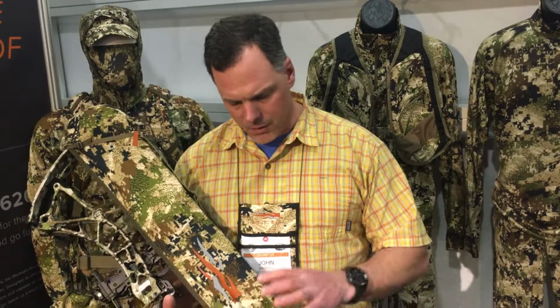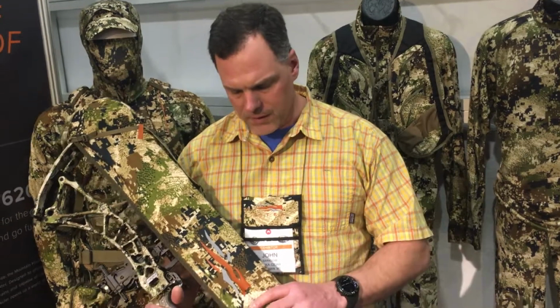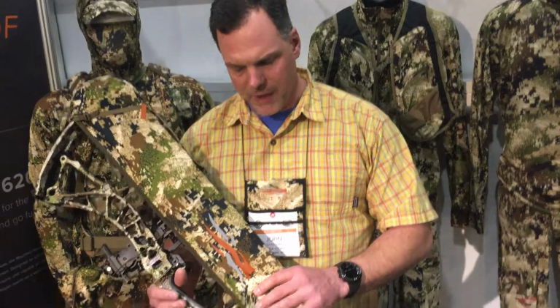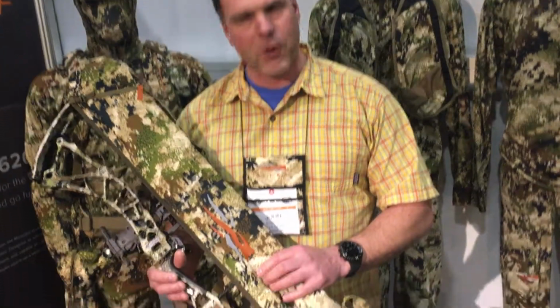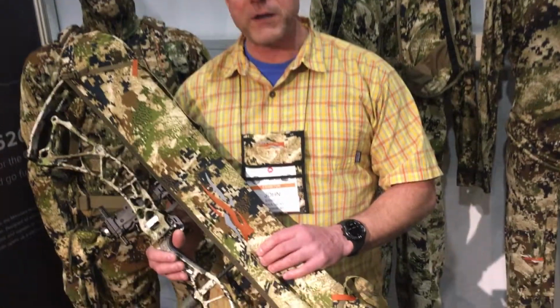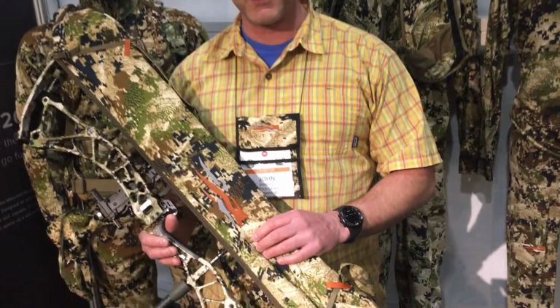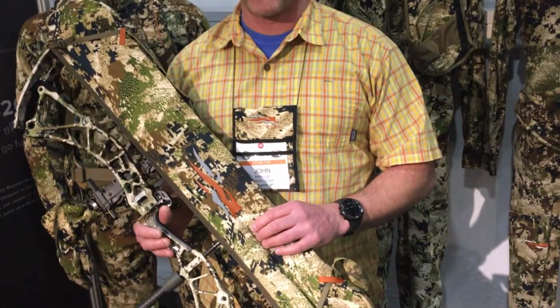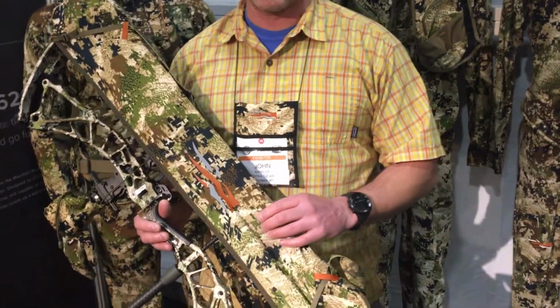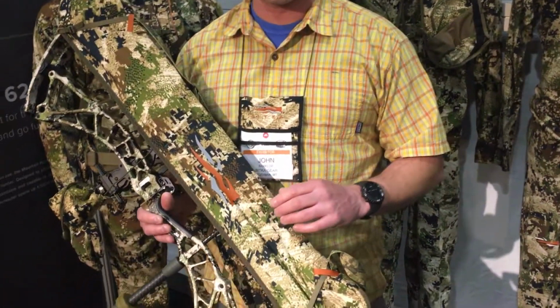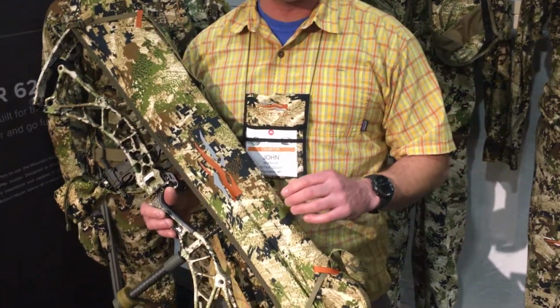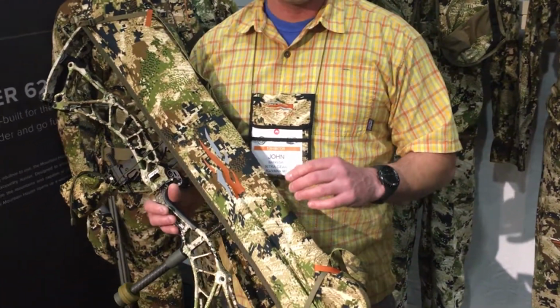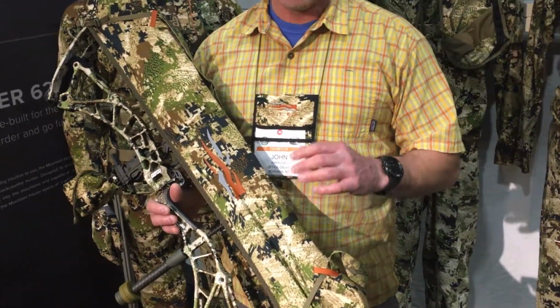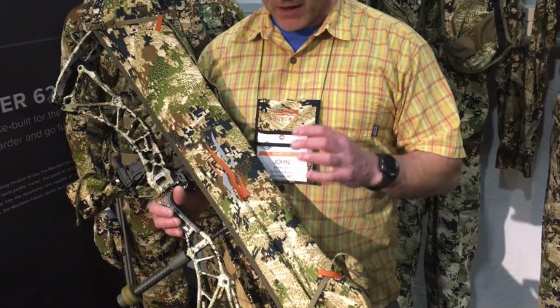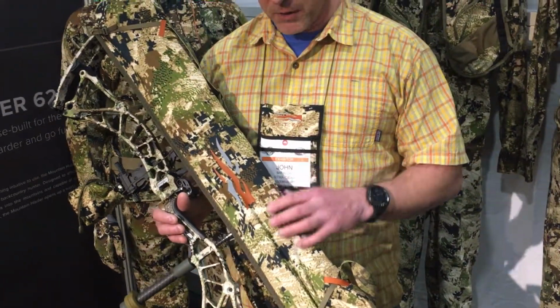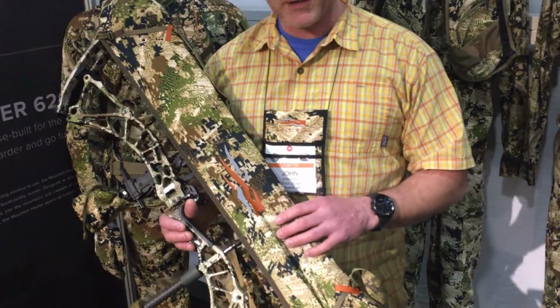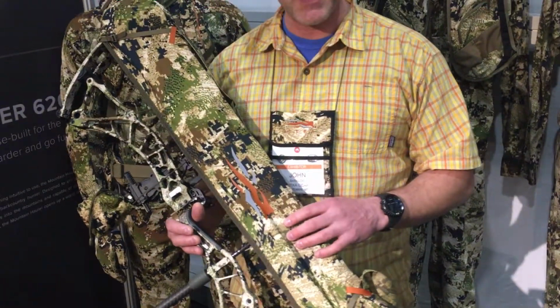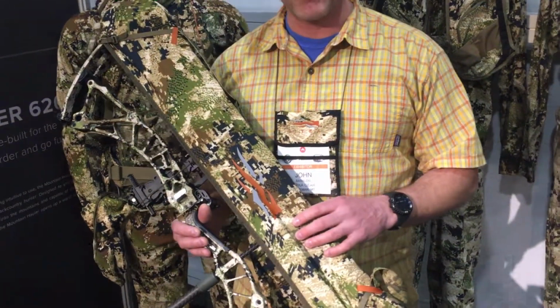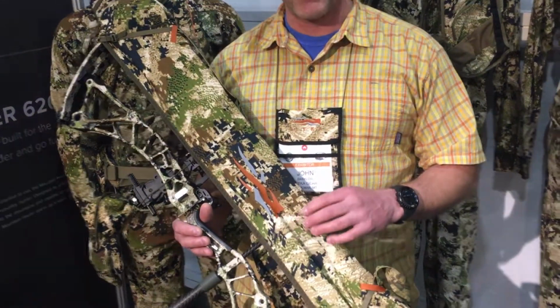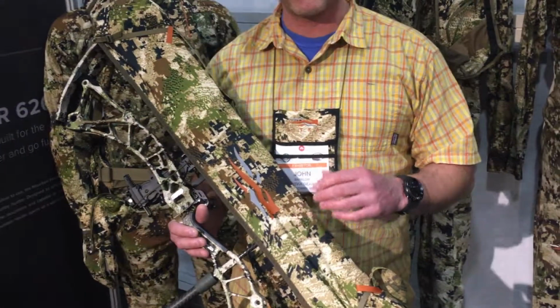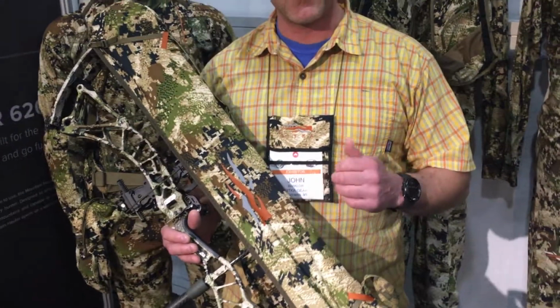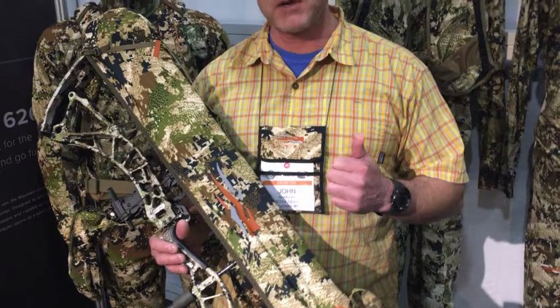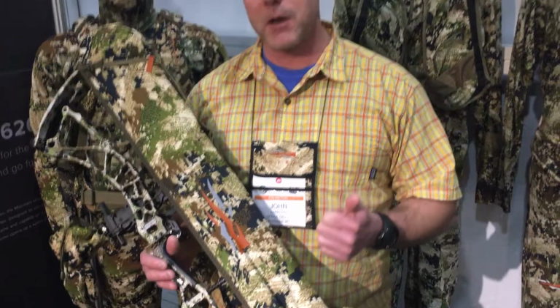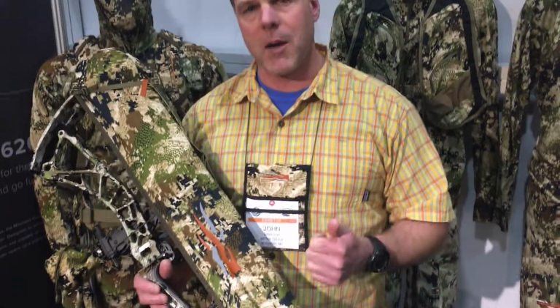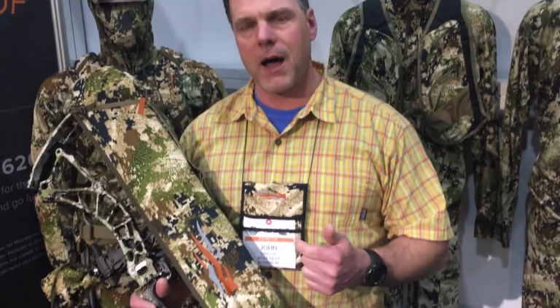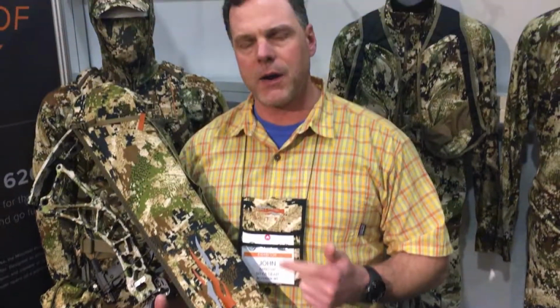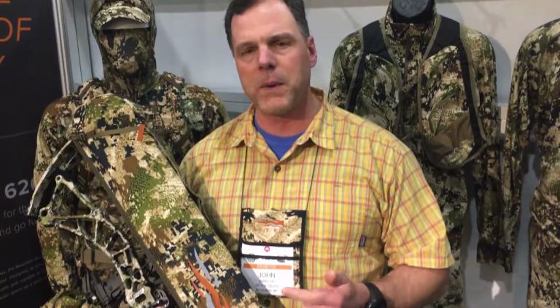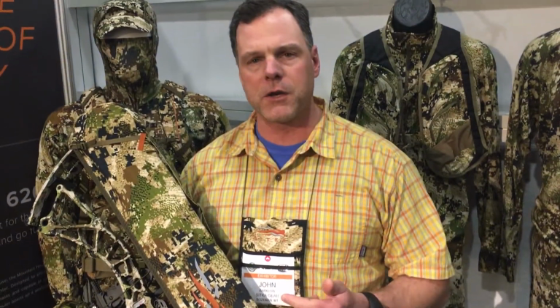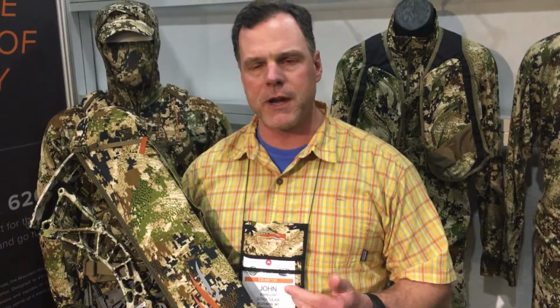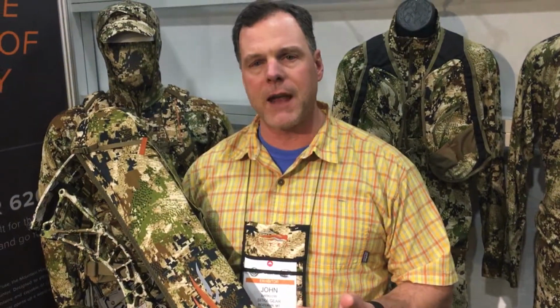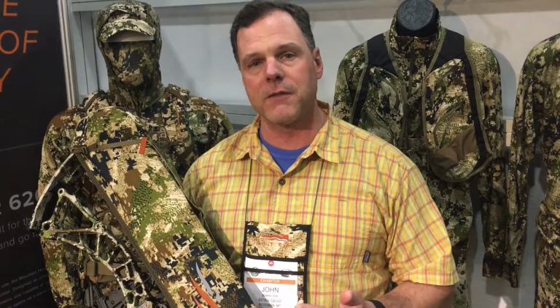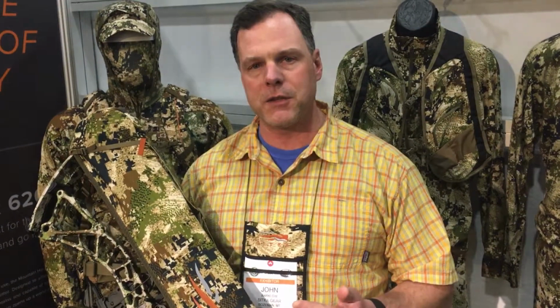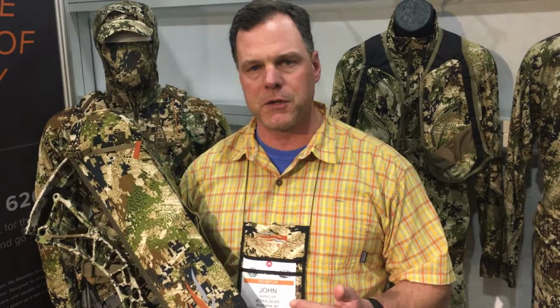So four-way stretch polyester. It's got a really nice camo print on it. It's going to come in sub-alpine, open country, and elevated too.